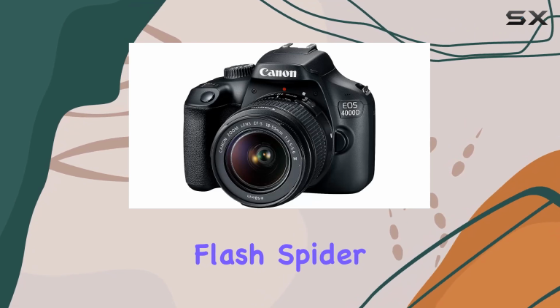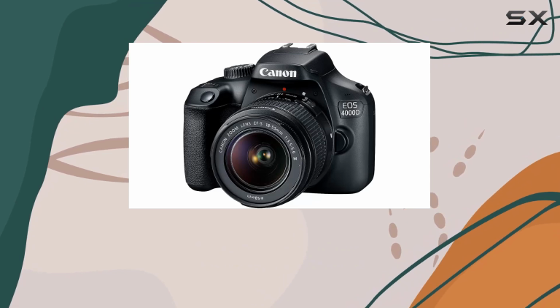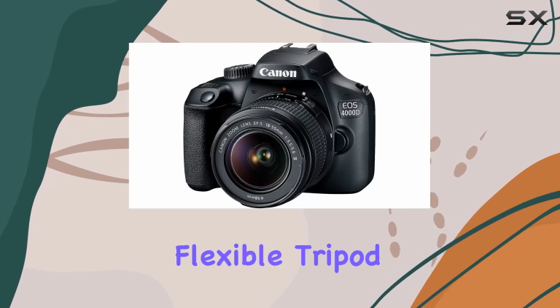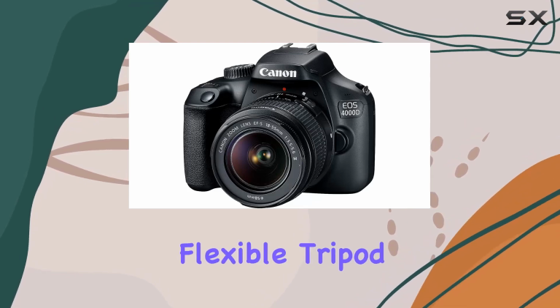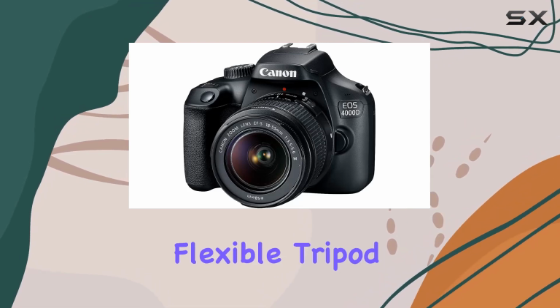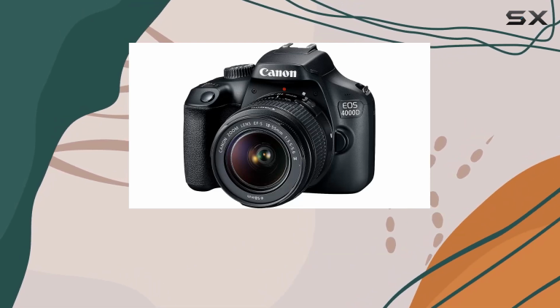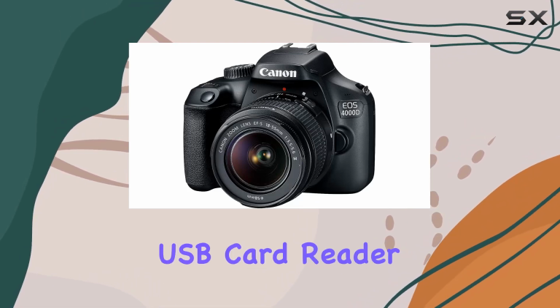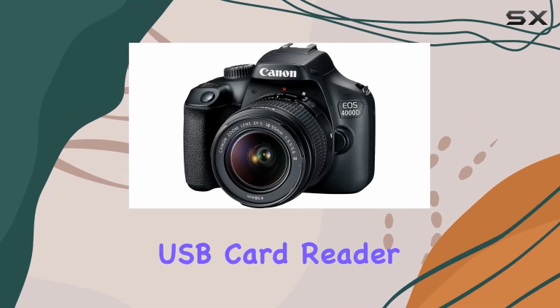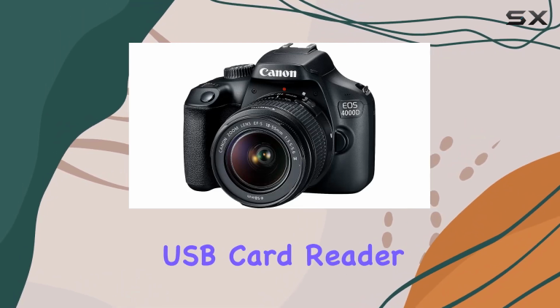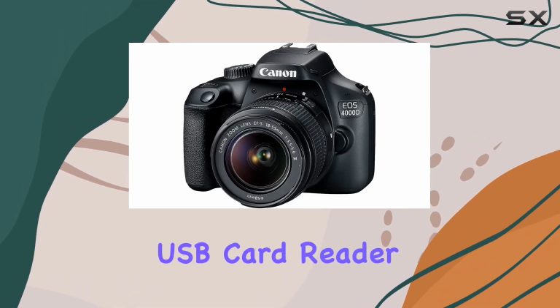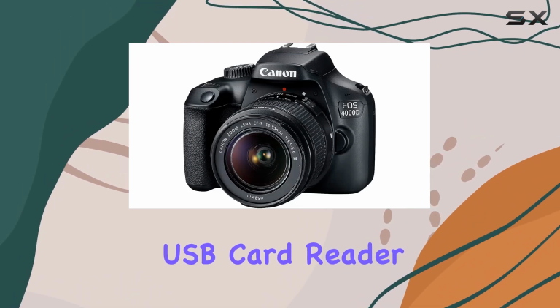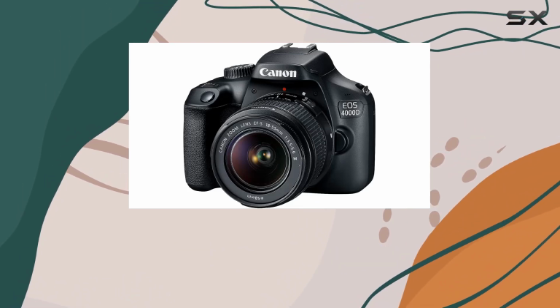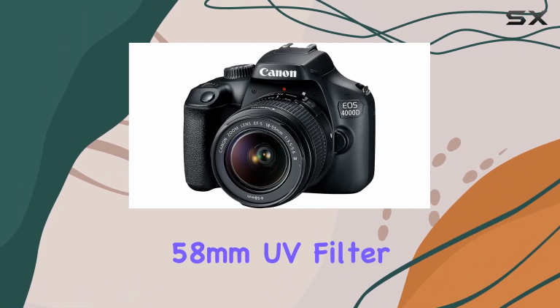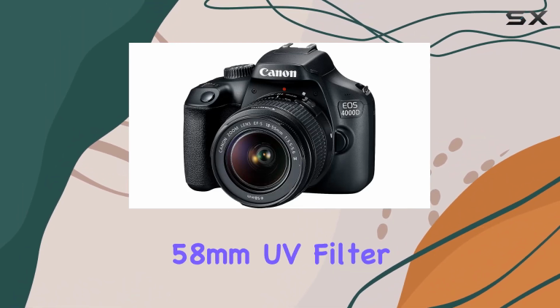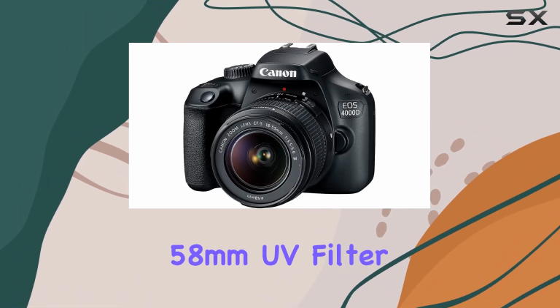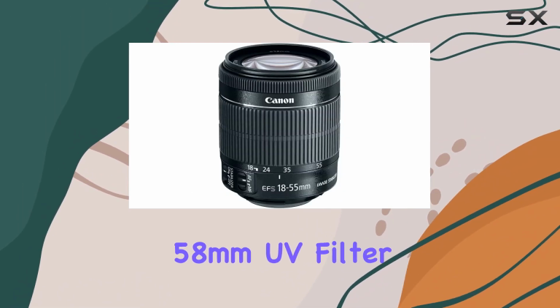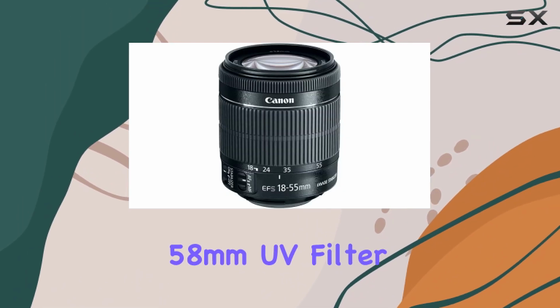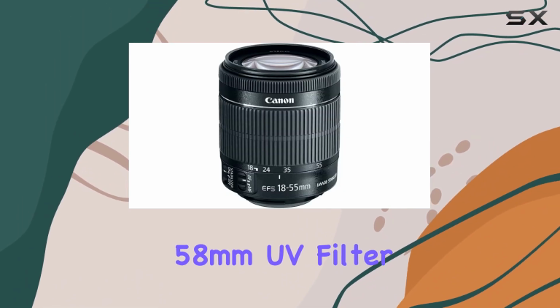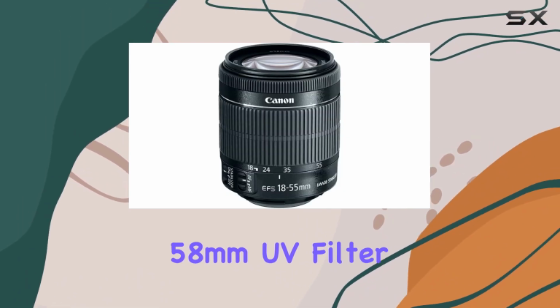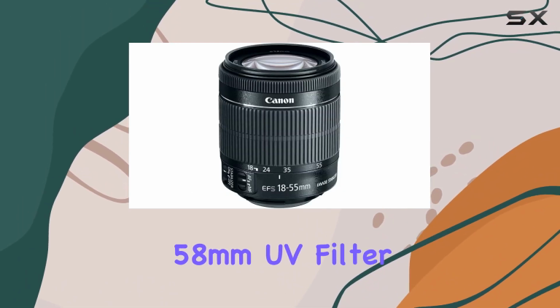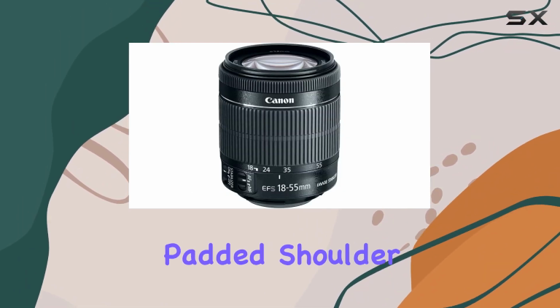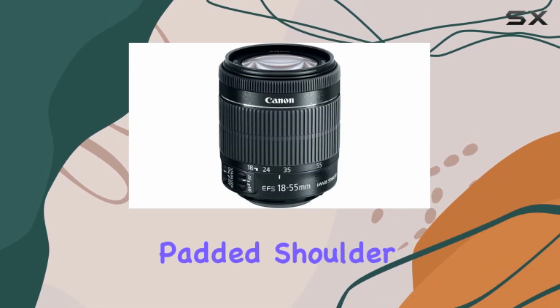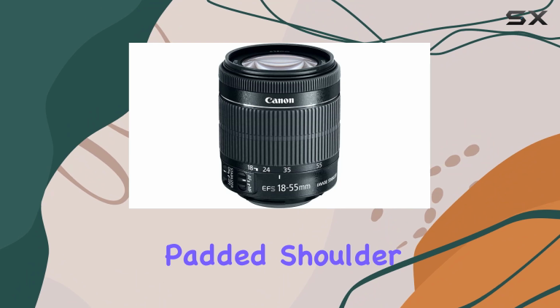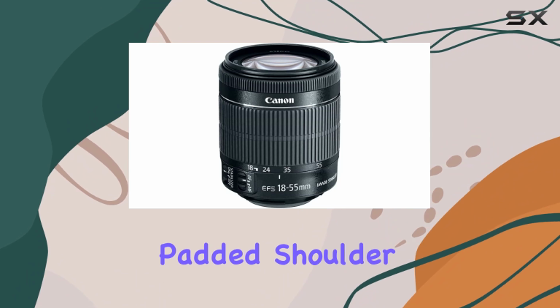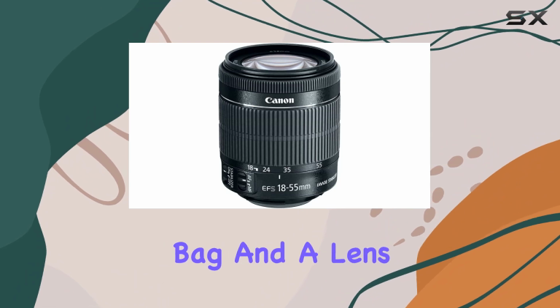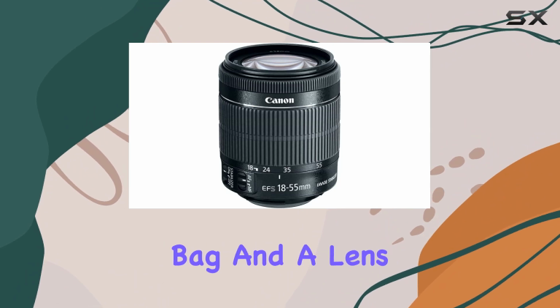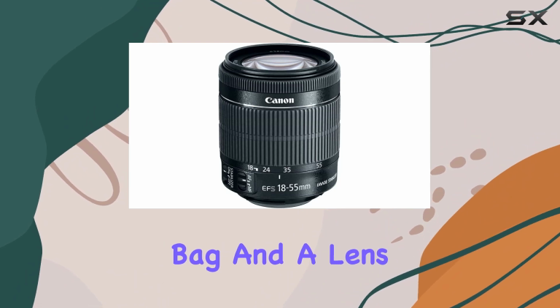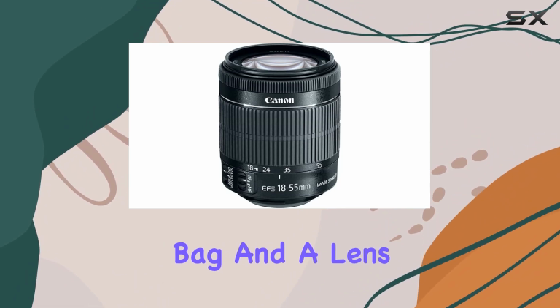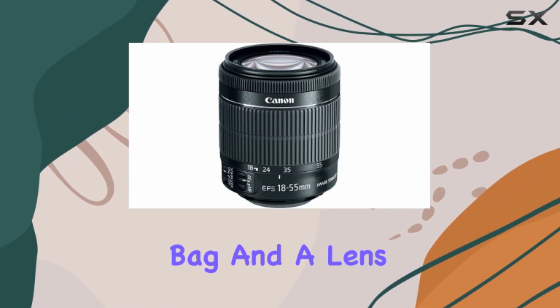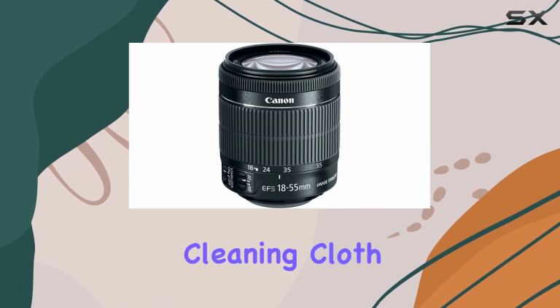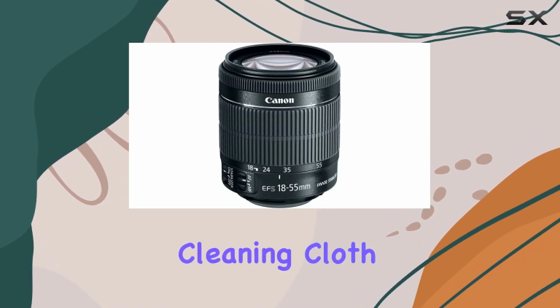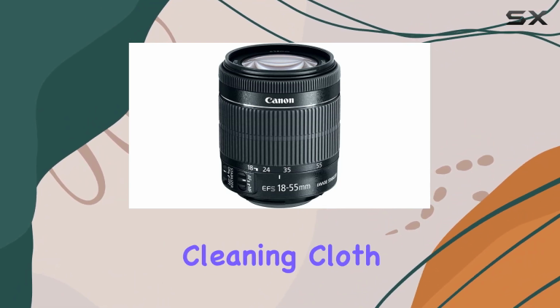Also included are a spider flexible tripod, USB card reader, 58mm UV filter, padded shoulder bag, and a lens cleaning cloth.